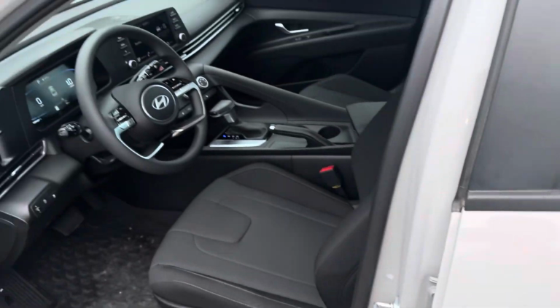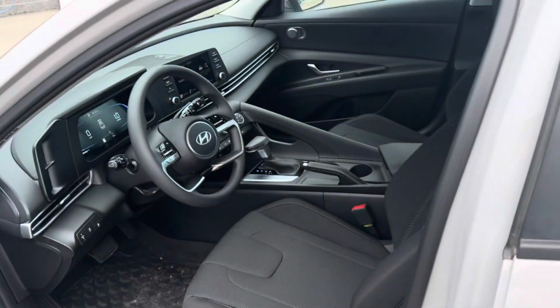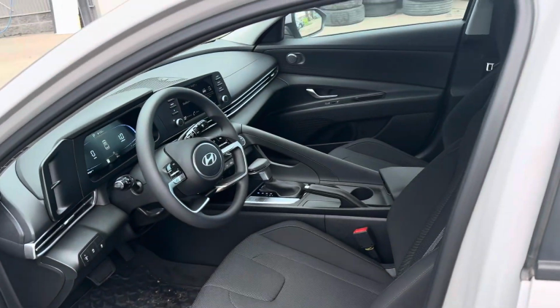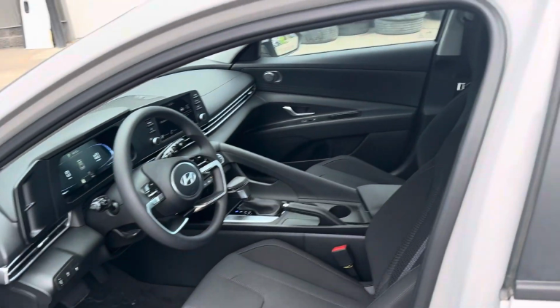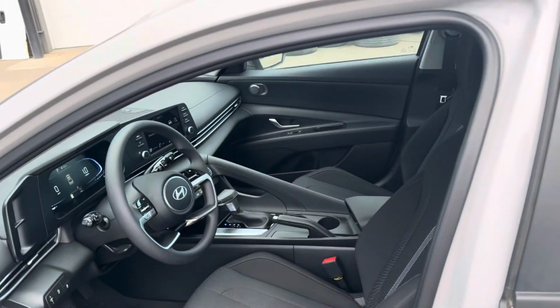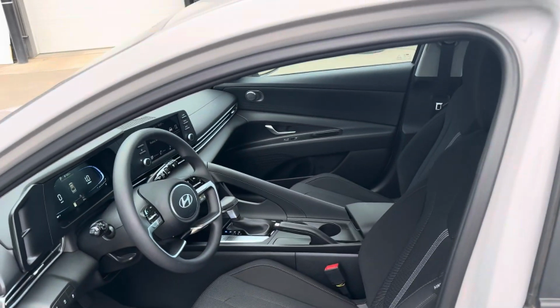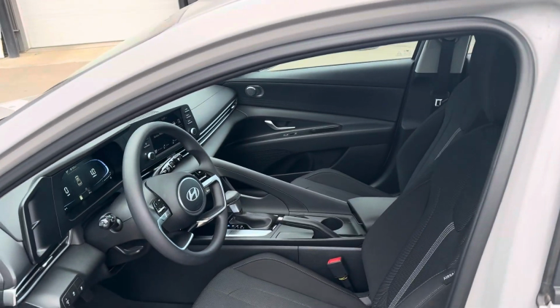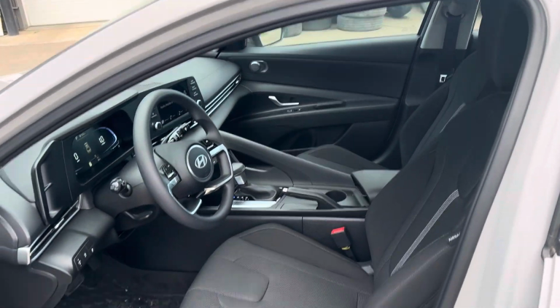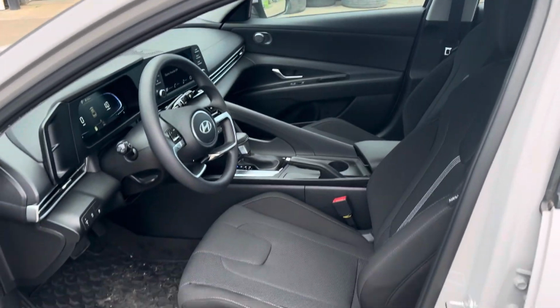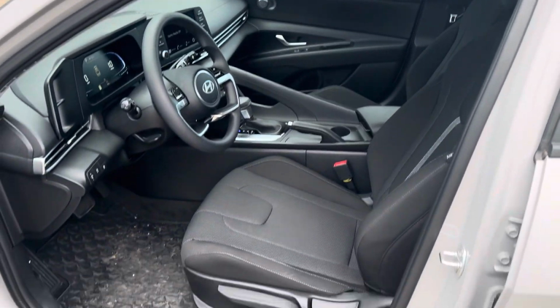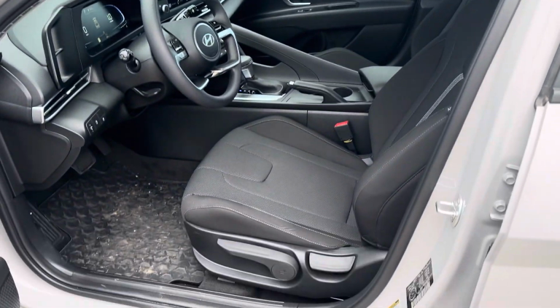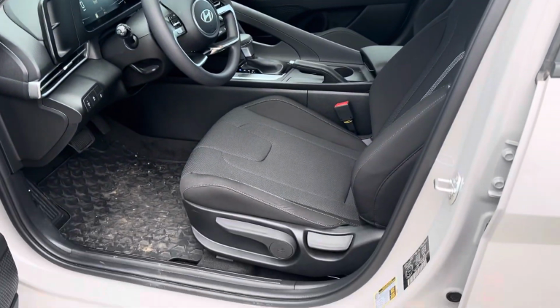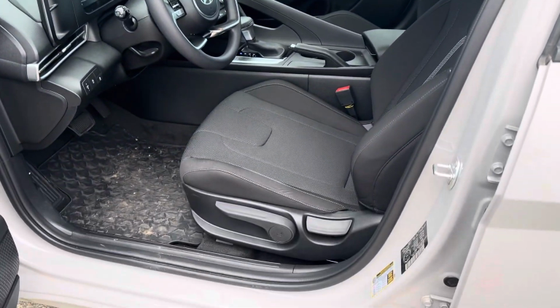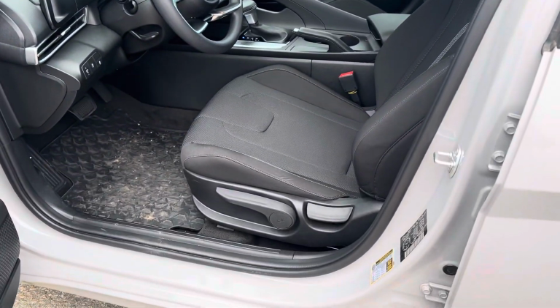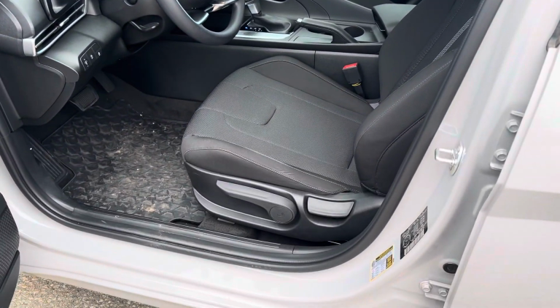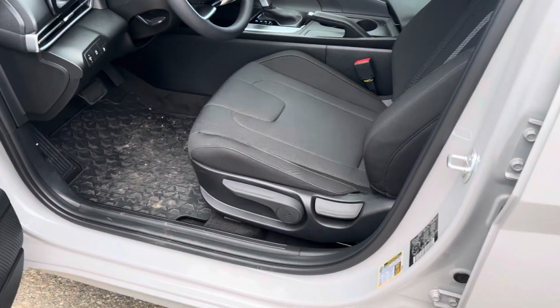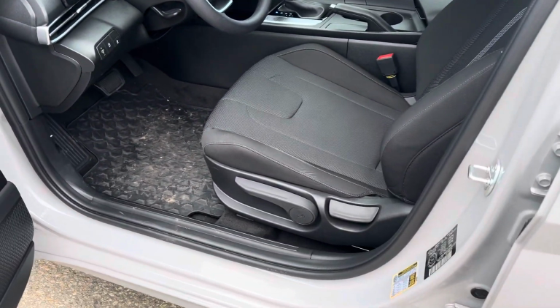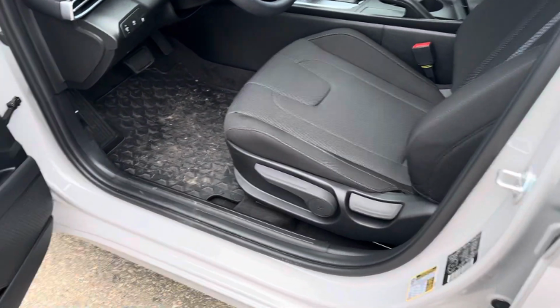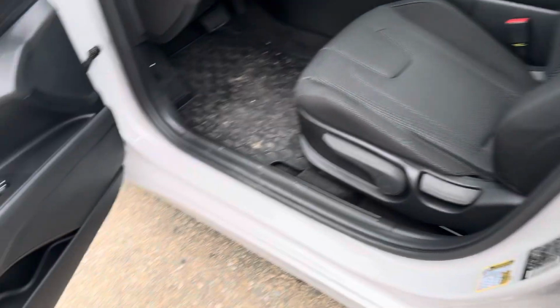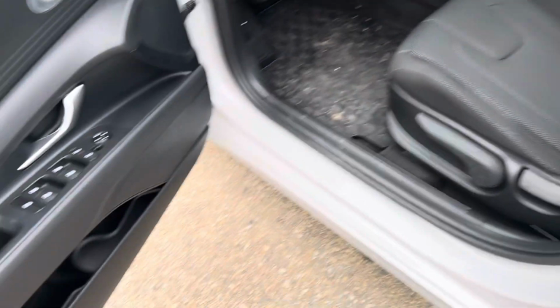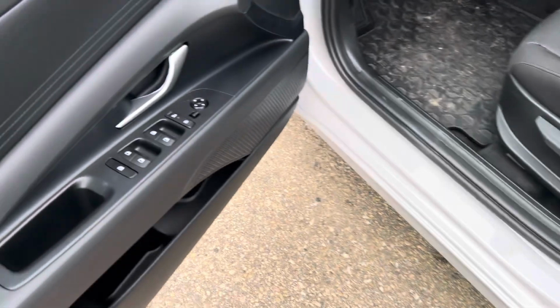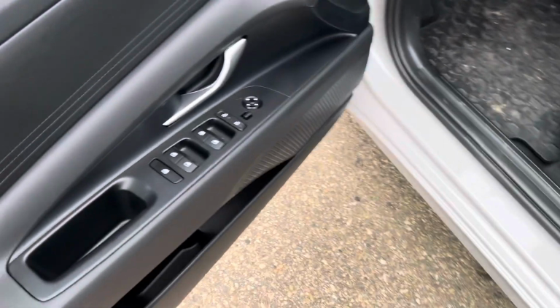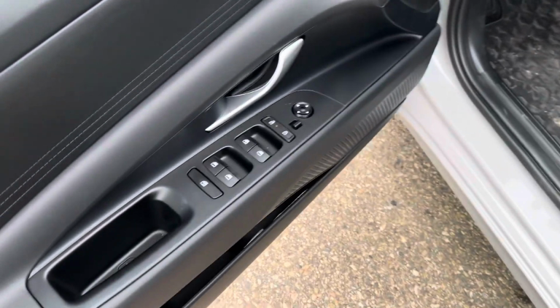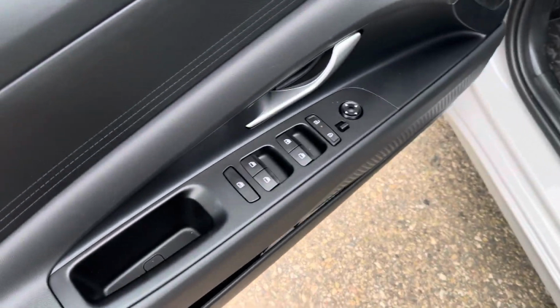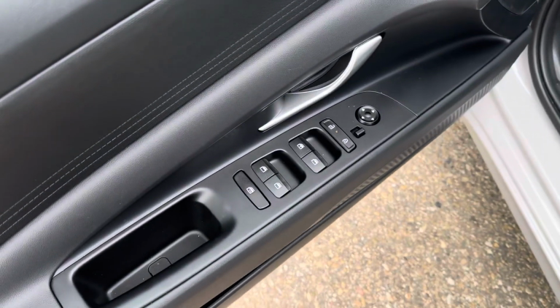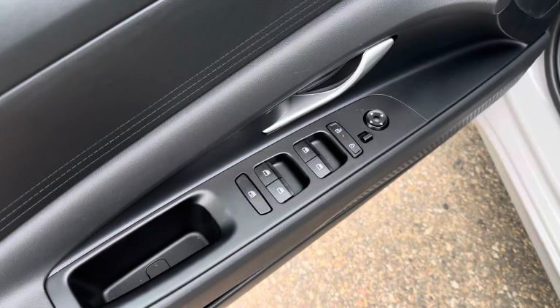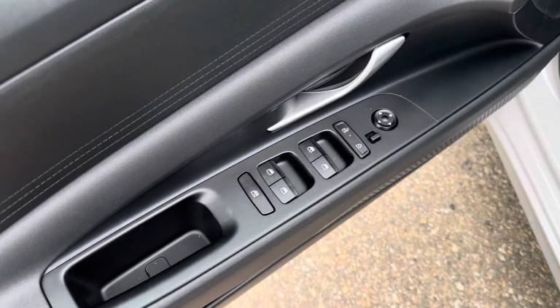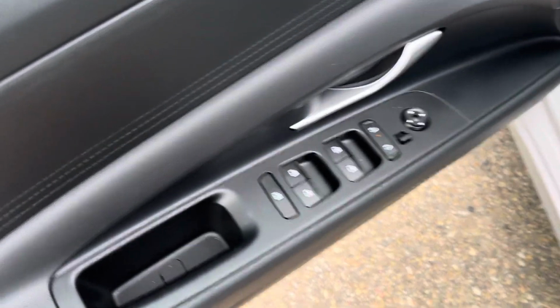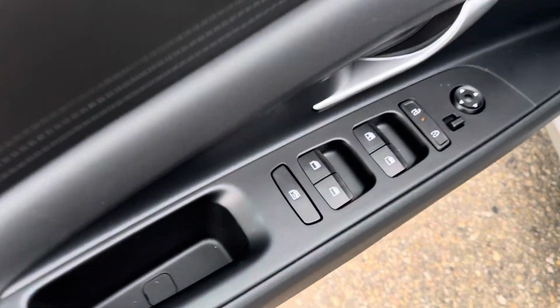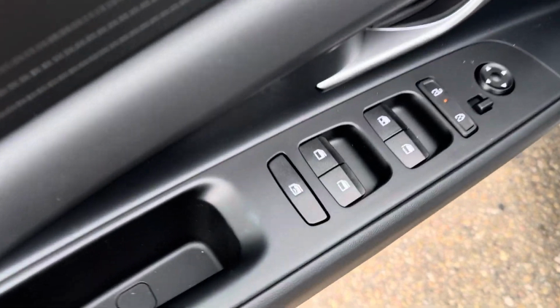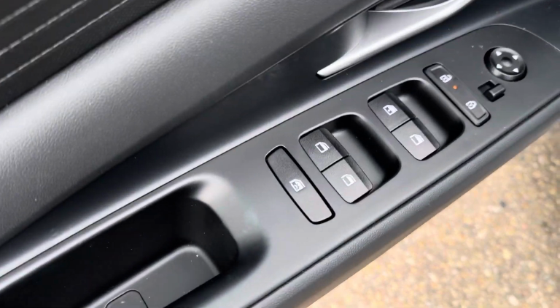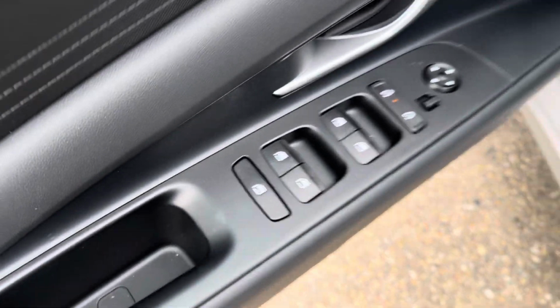Here's a quick look at the front. You have manual adjustable seats, your power windows, locks, and mirrors, as well as a window lock.